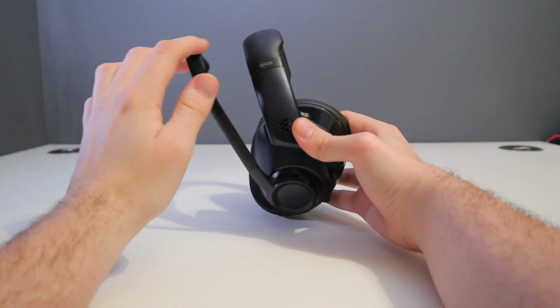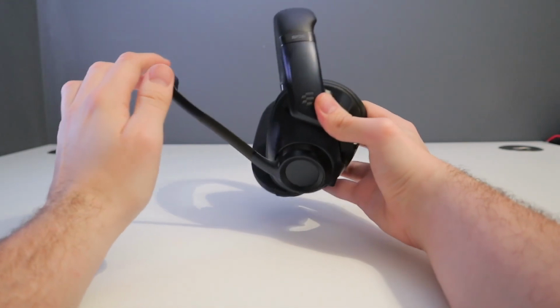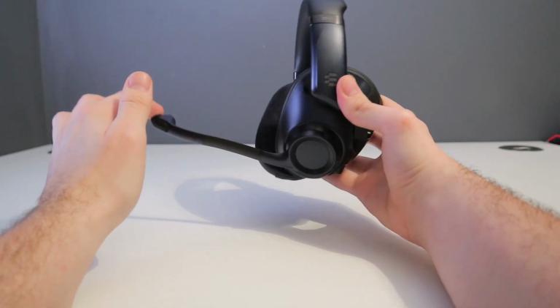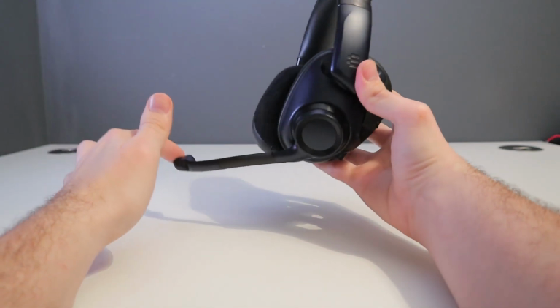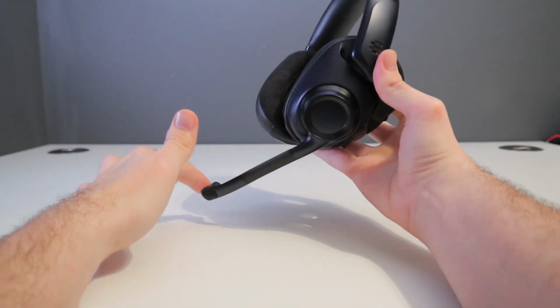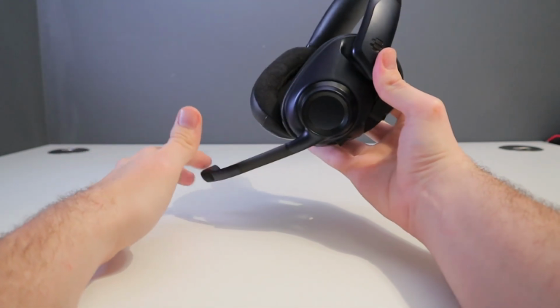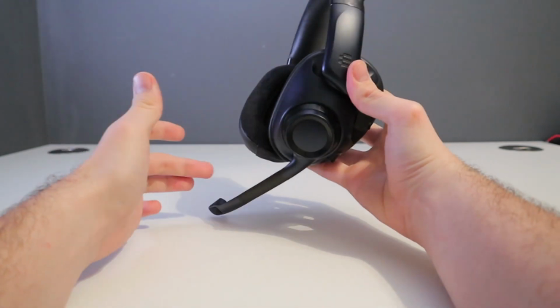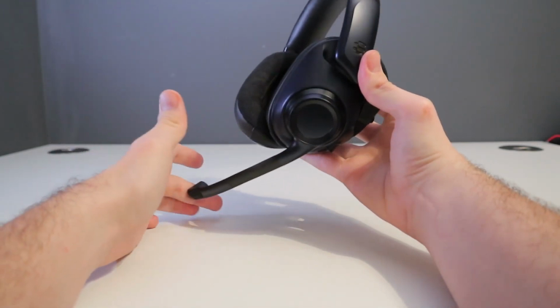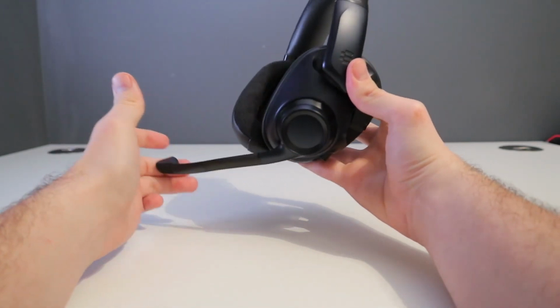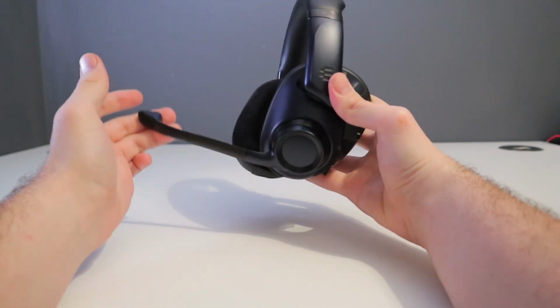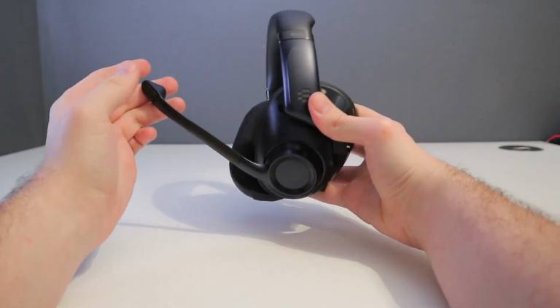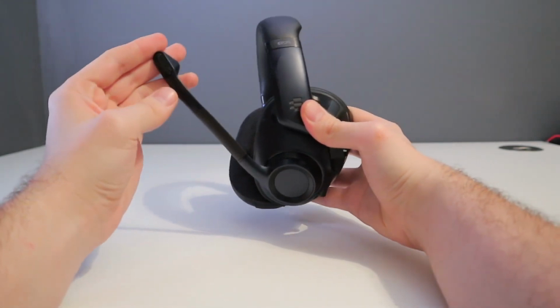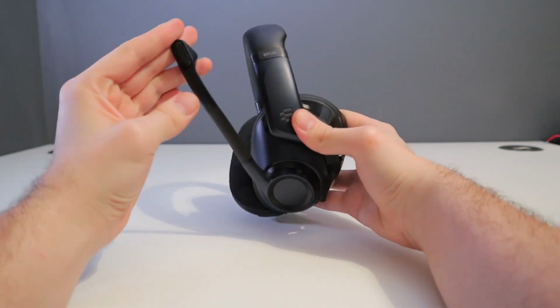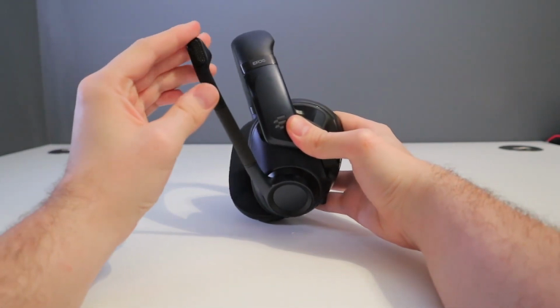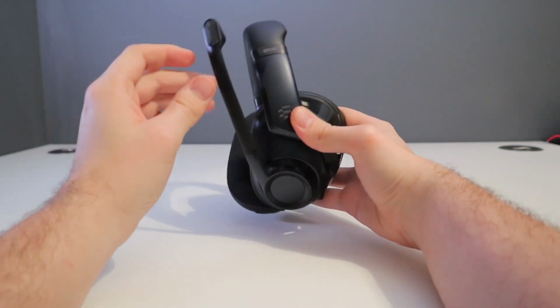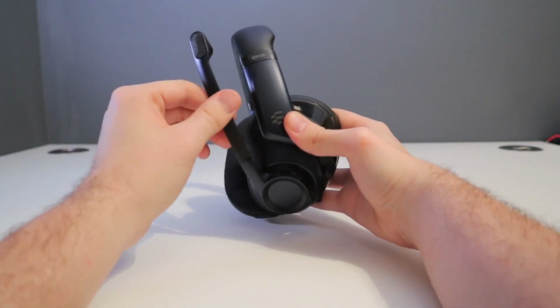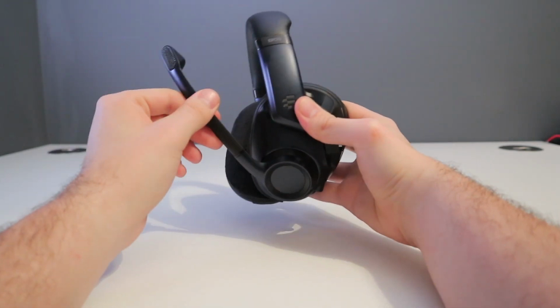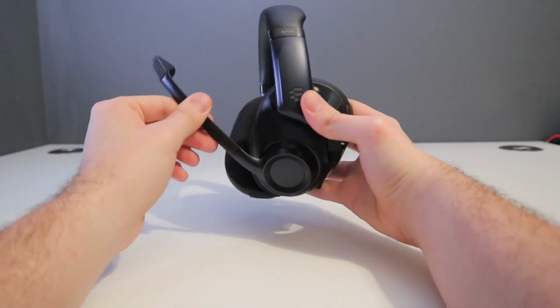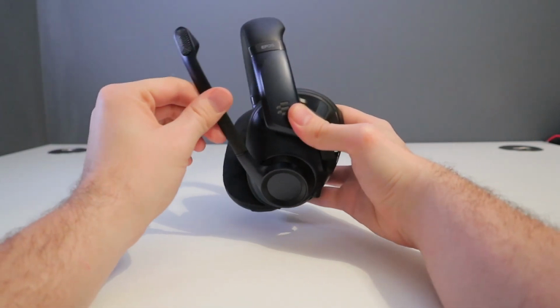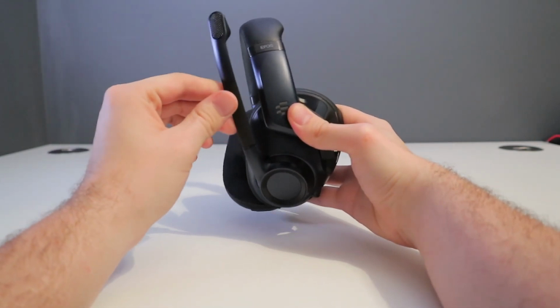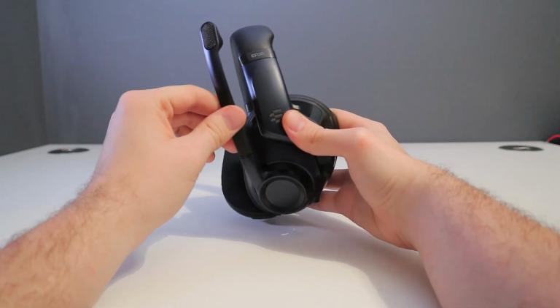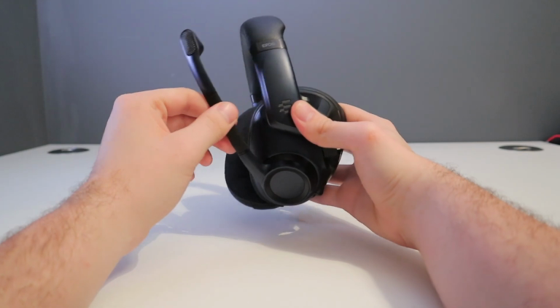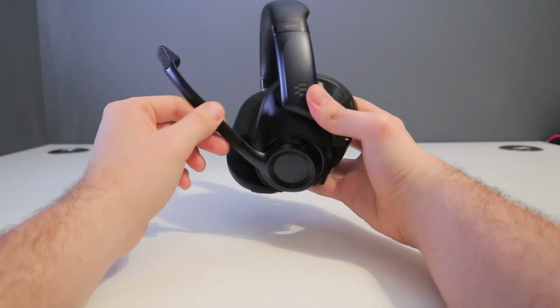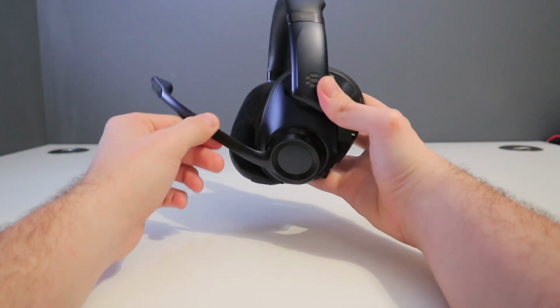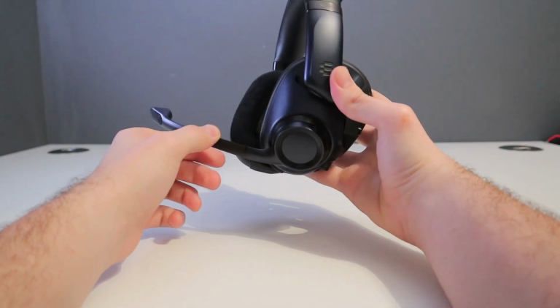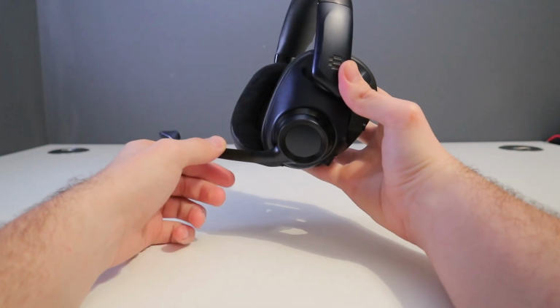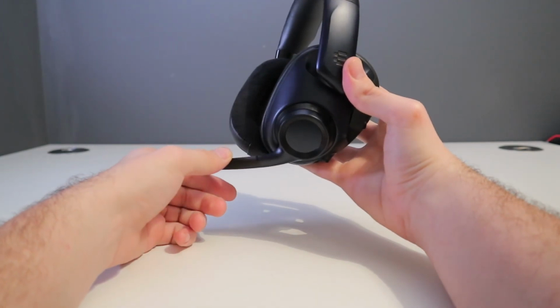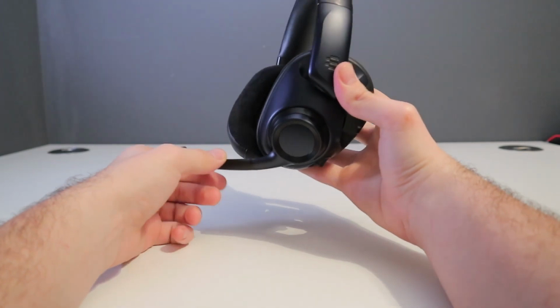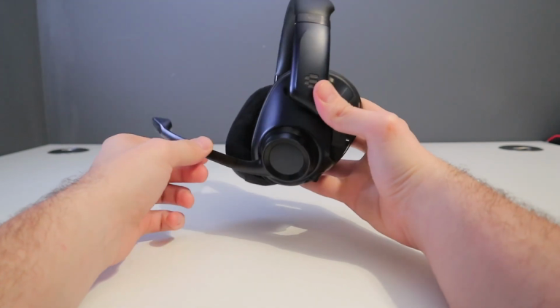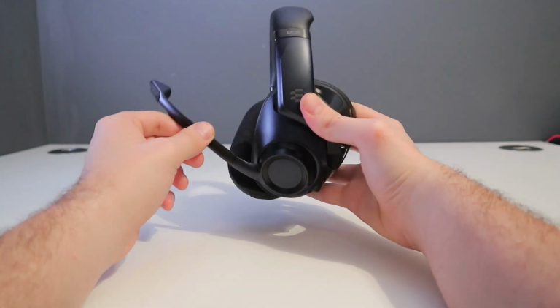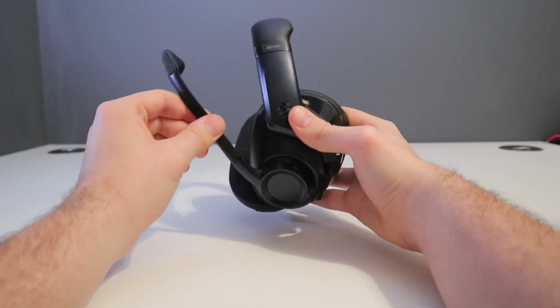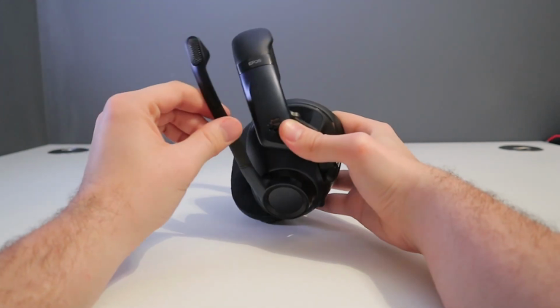The microphone is nothing to write home about. It's just about above average and does pick up a fair amount of background noise, but it does do the job.